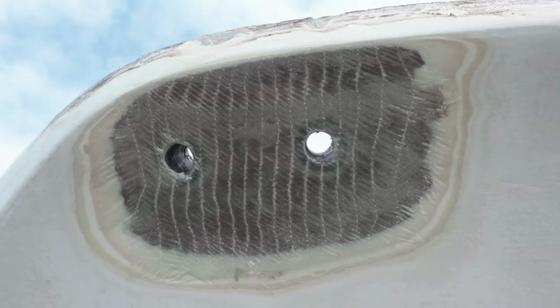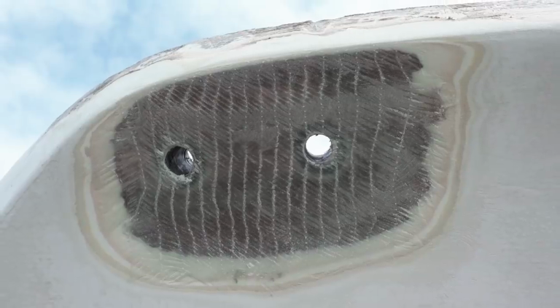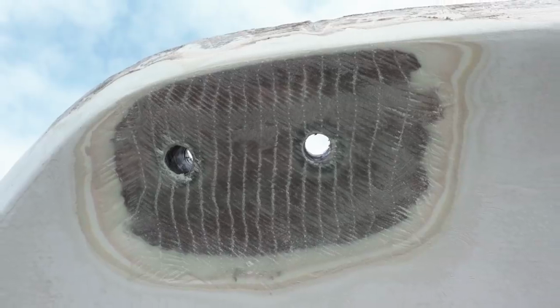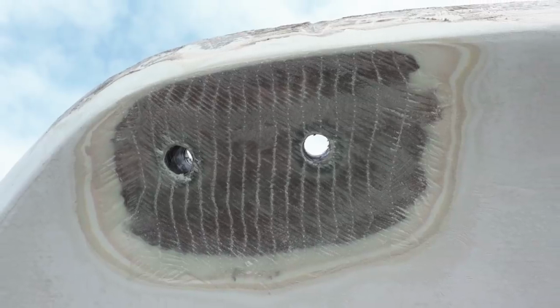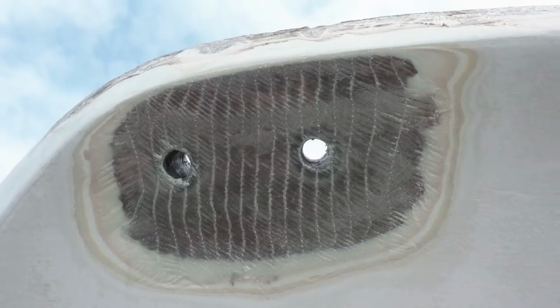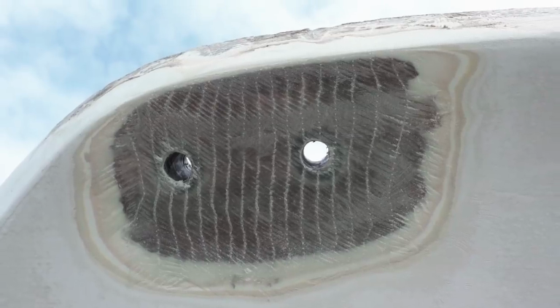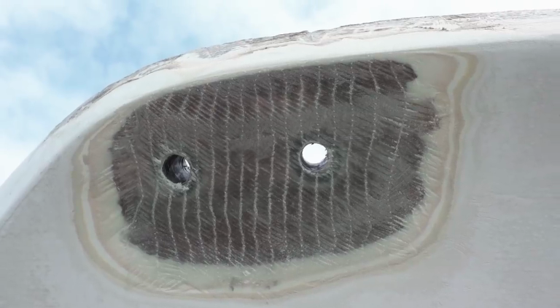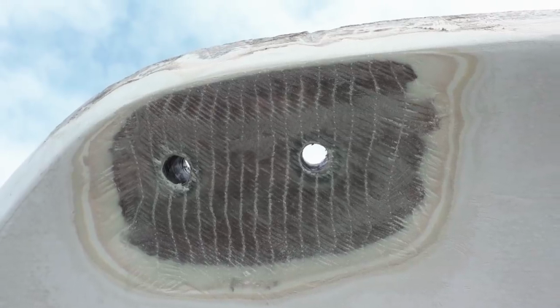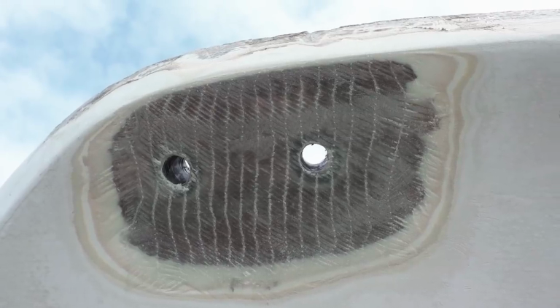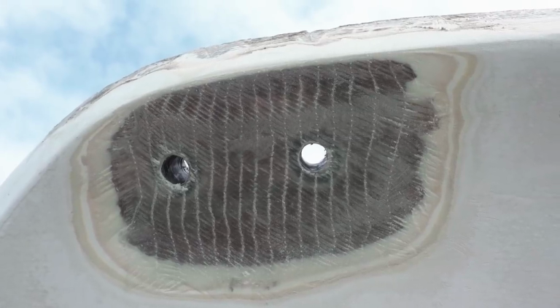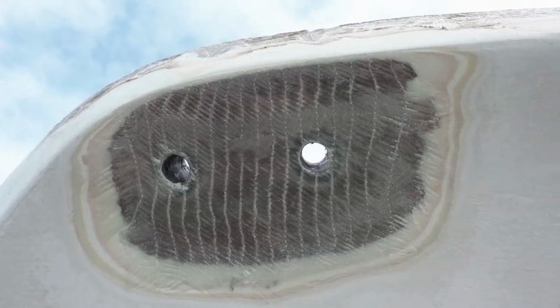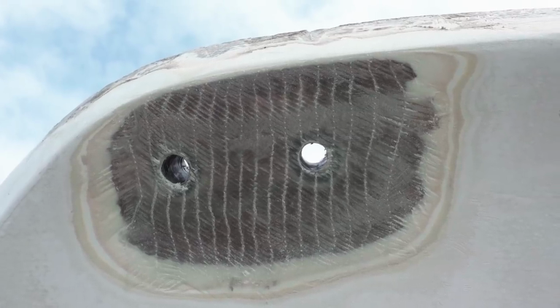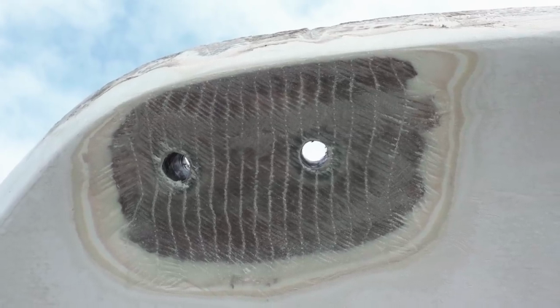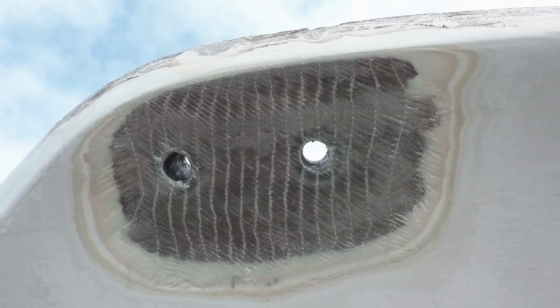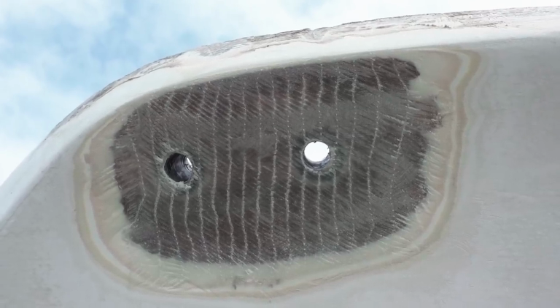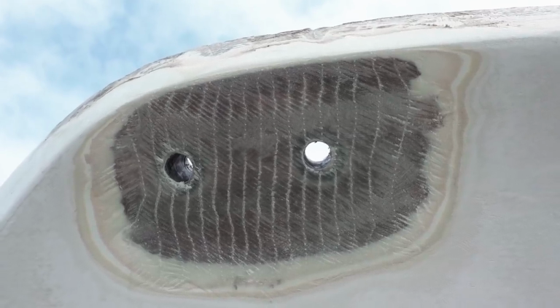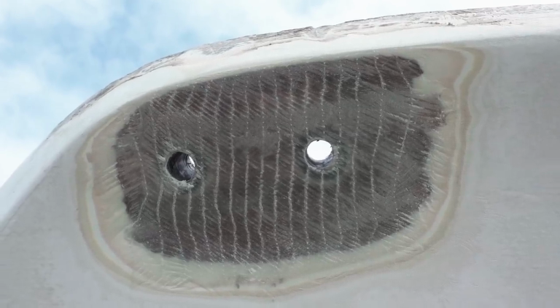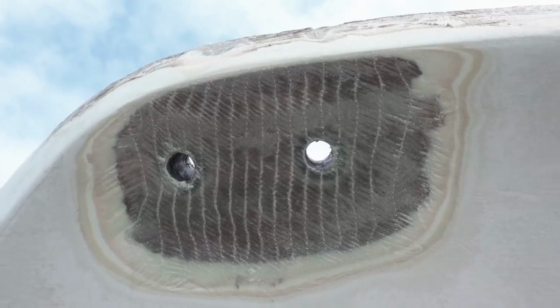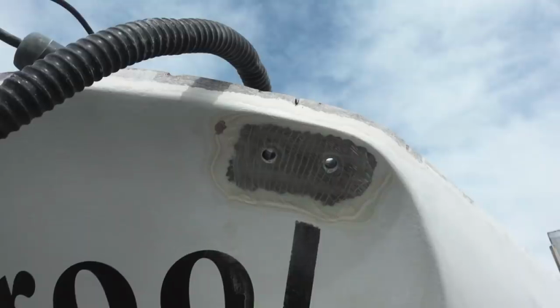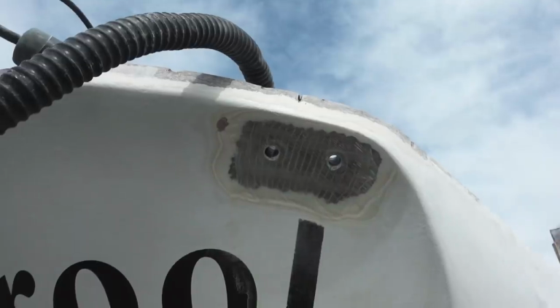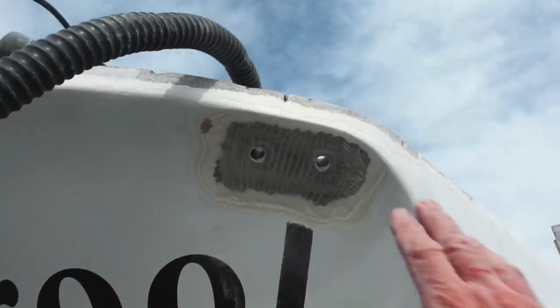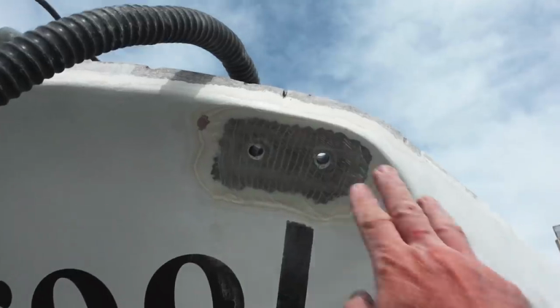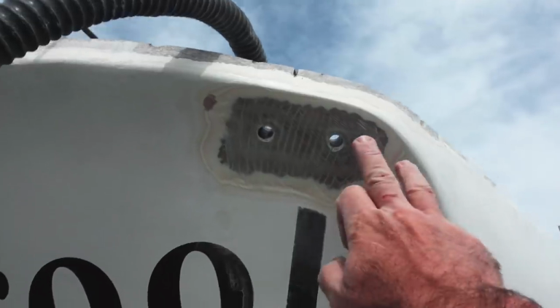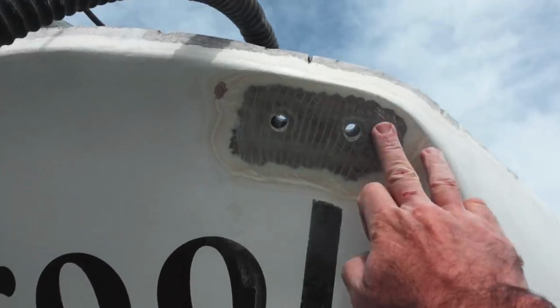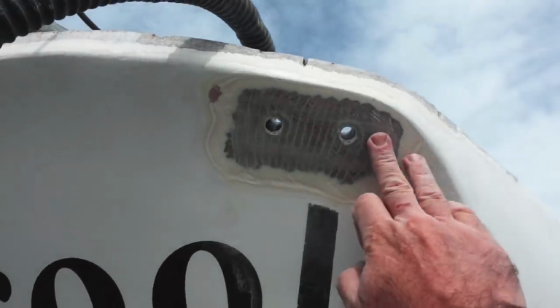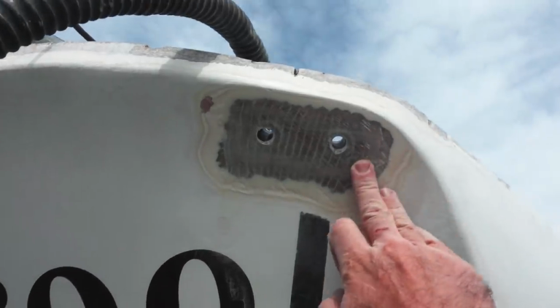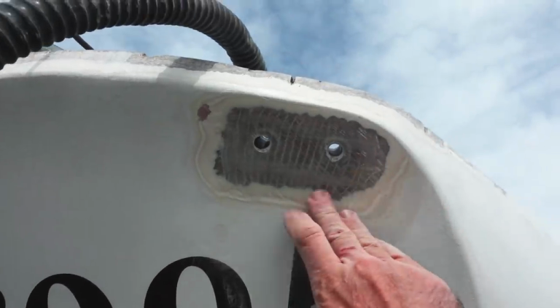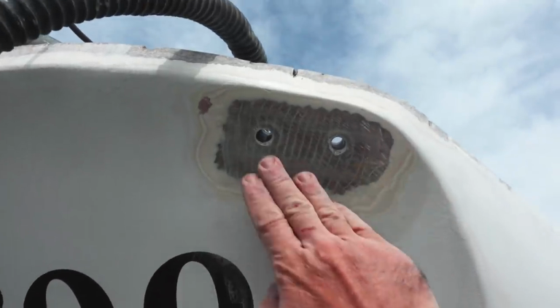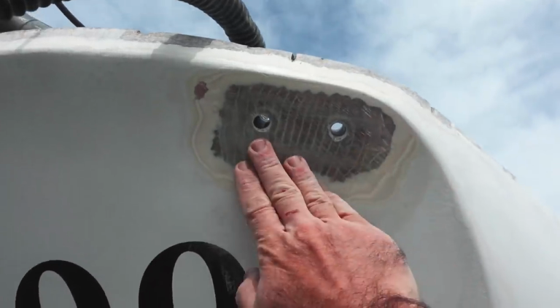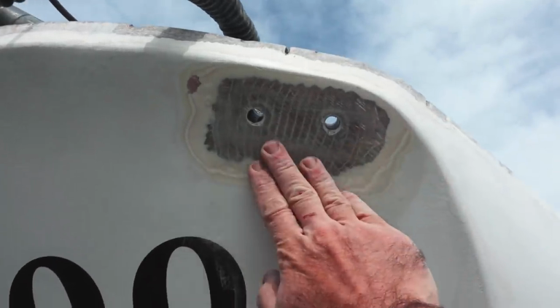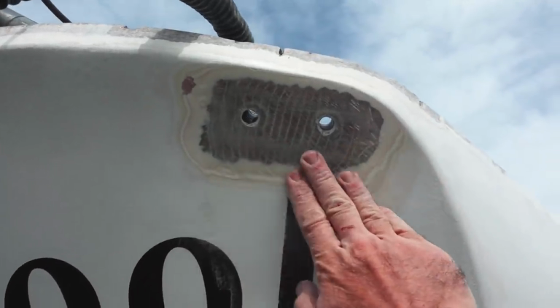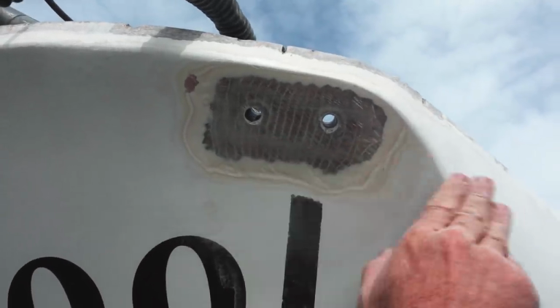With Troy and Pete satisfied with the strength of our new chain plates, it was ready for a fairing coat of epoxy thickened with Q-cells.